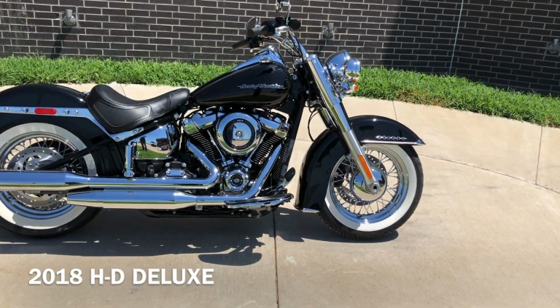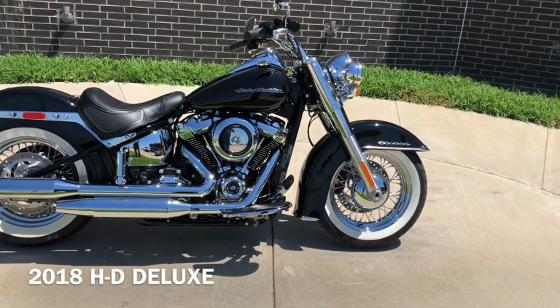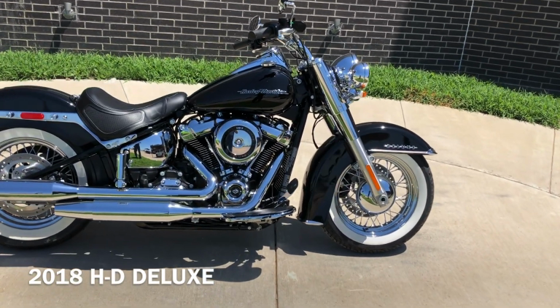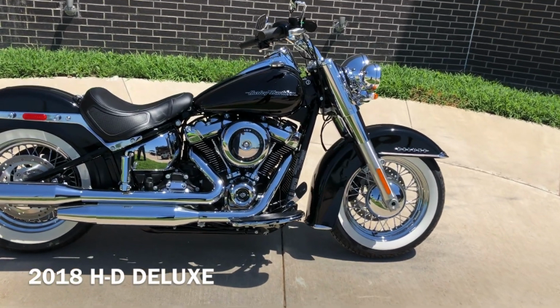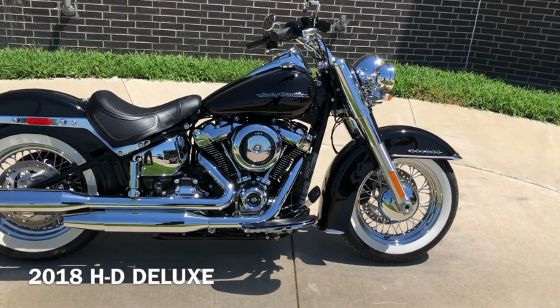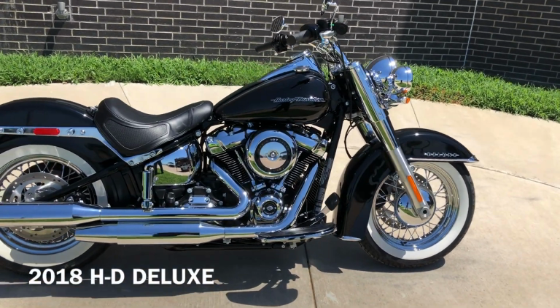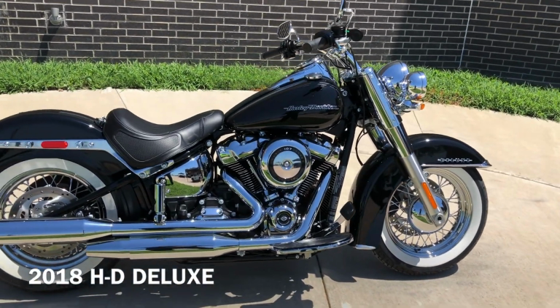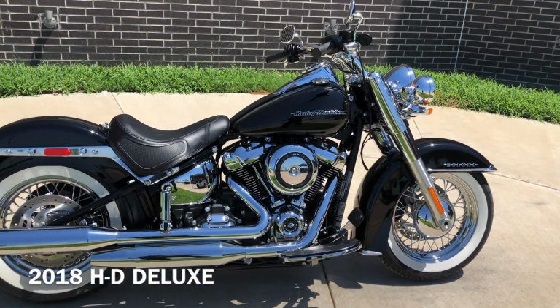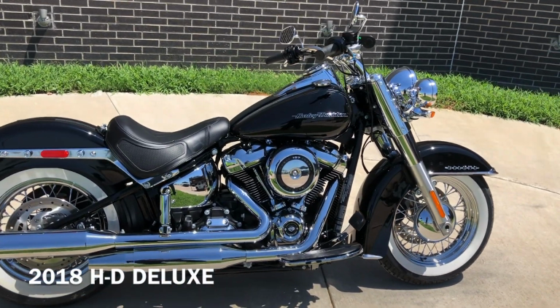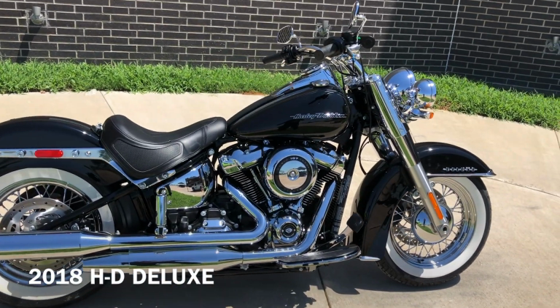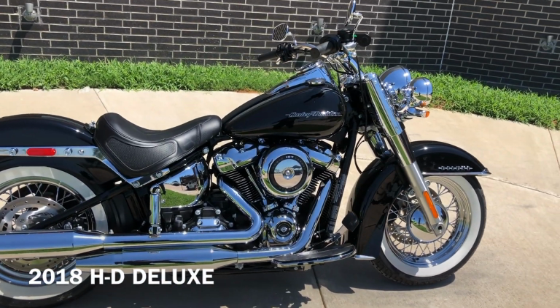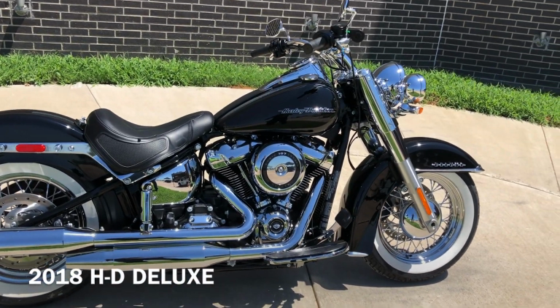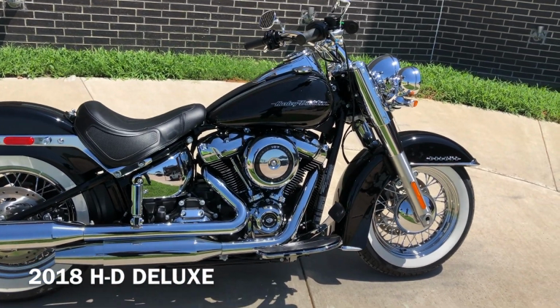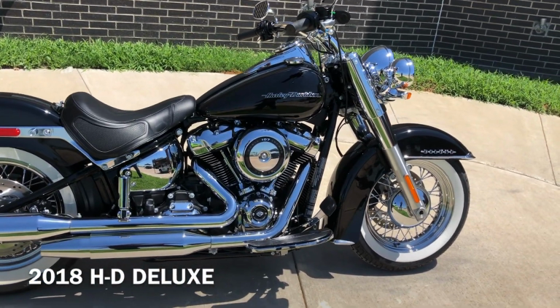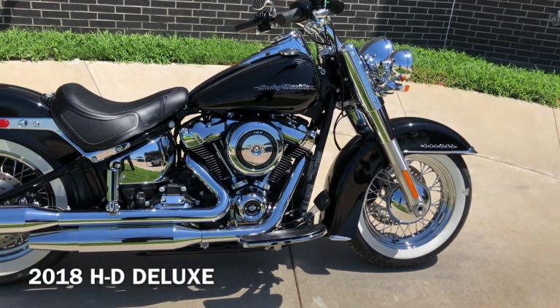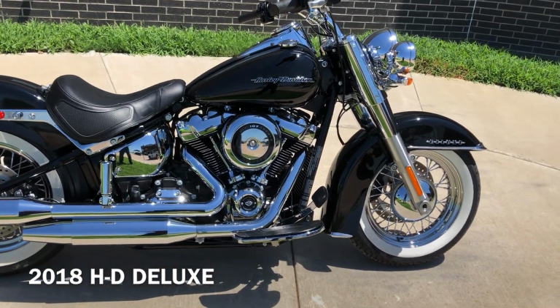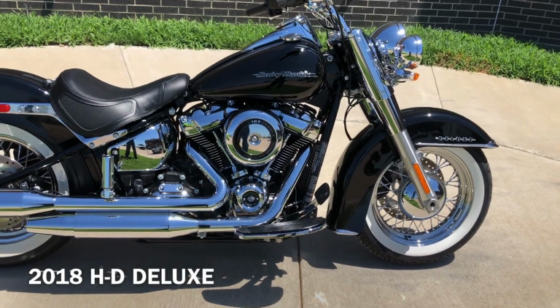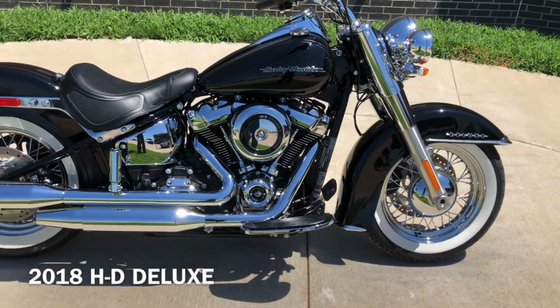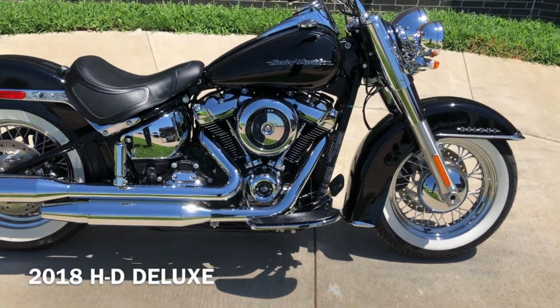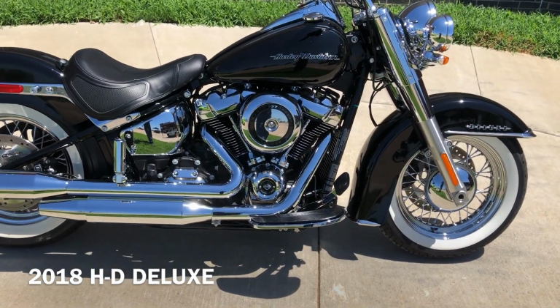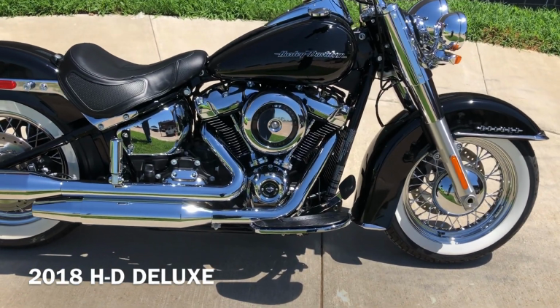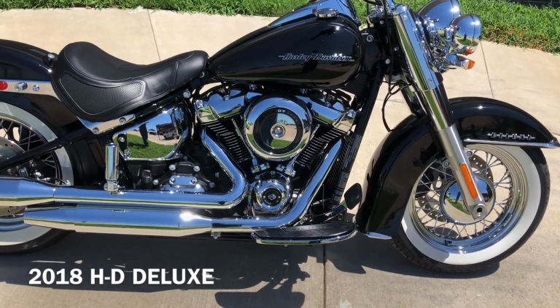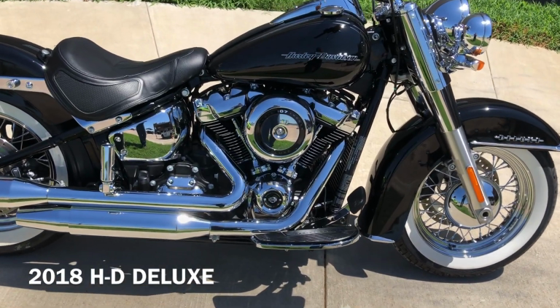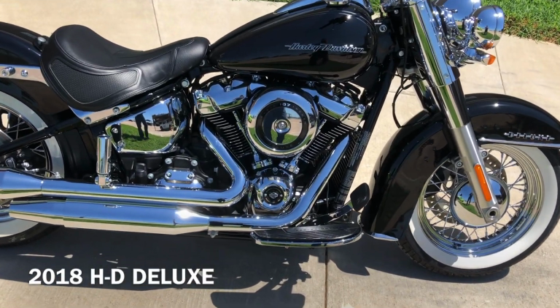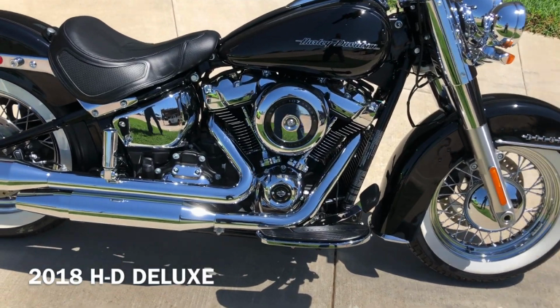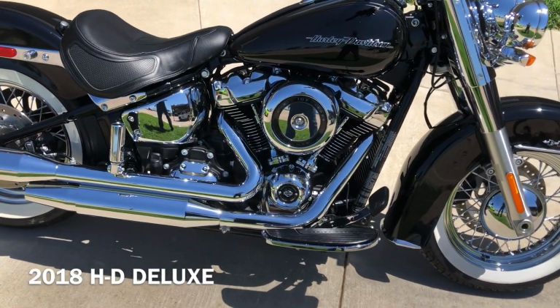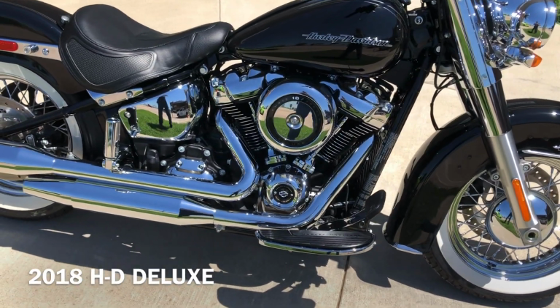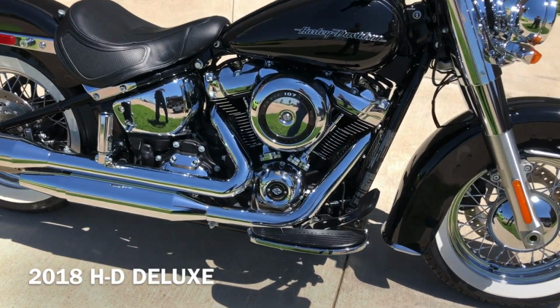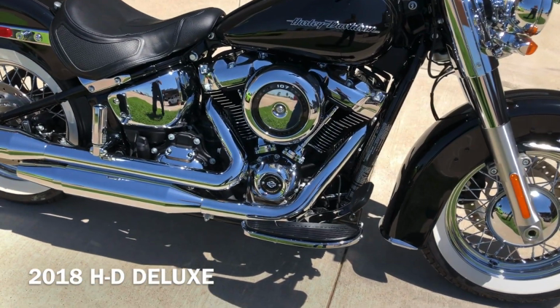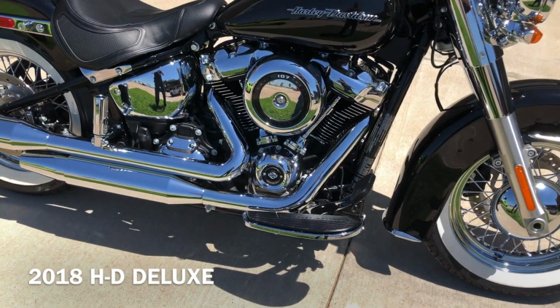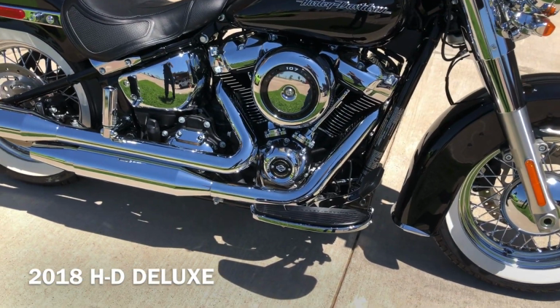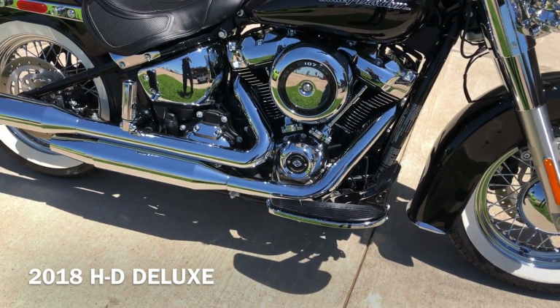It's got the vivid black paint on it. 107 inch fuel-injected Milwaukee 8 with a 6-speed transmission.